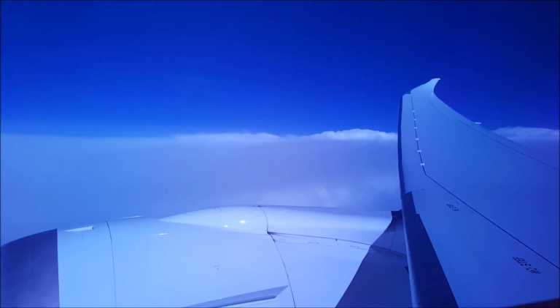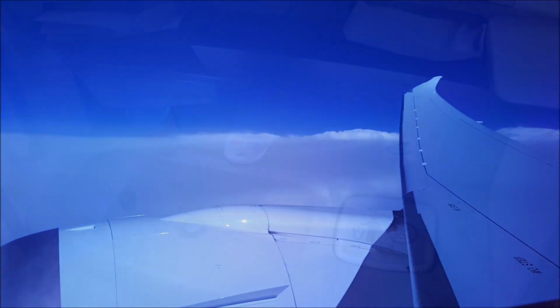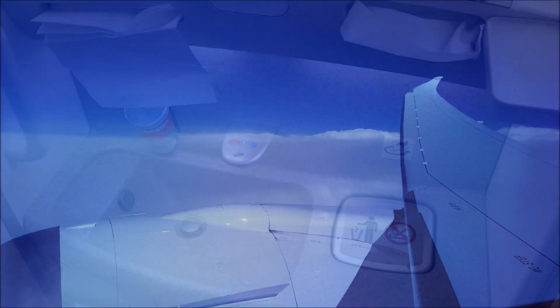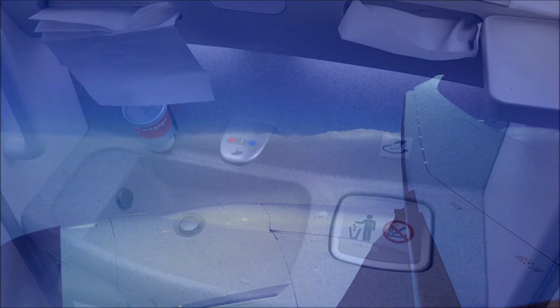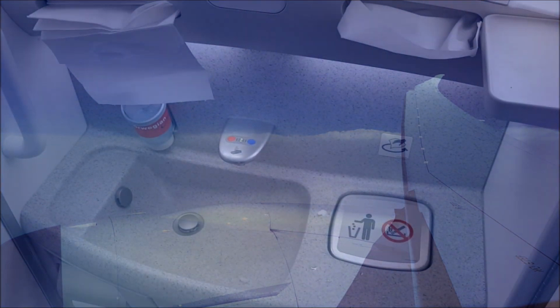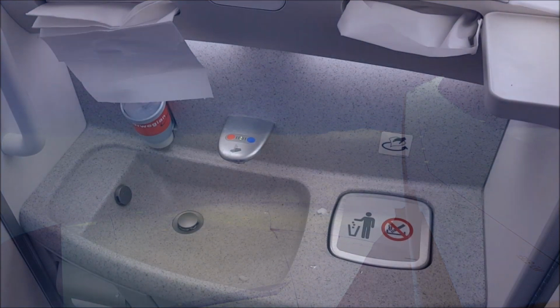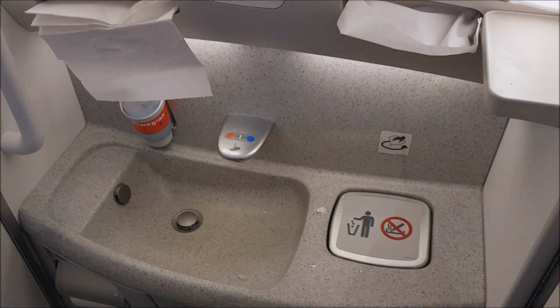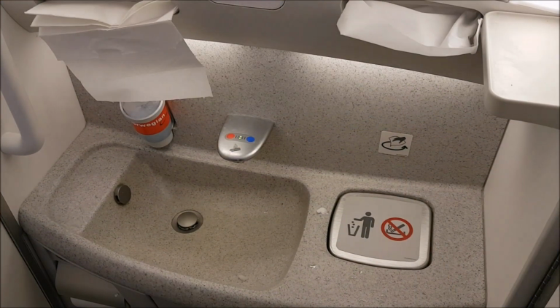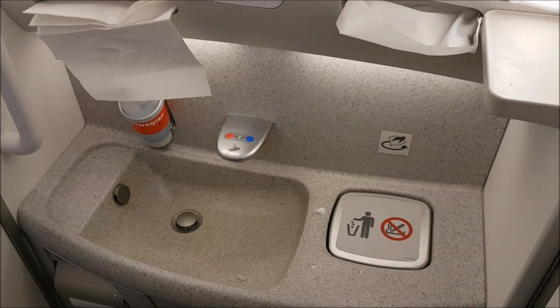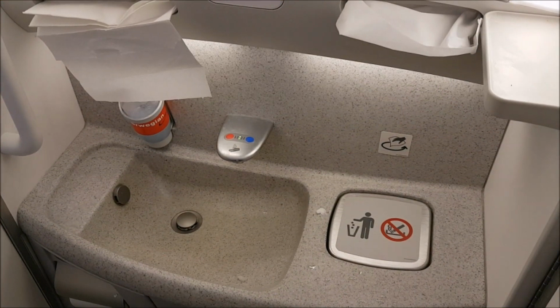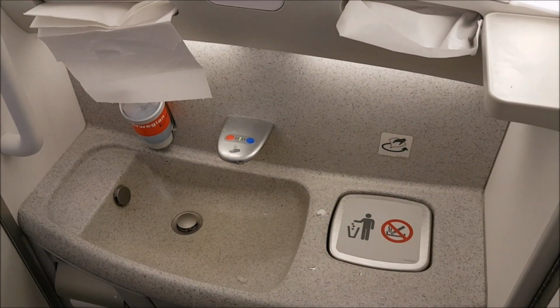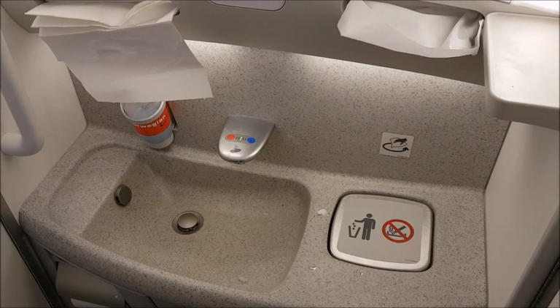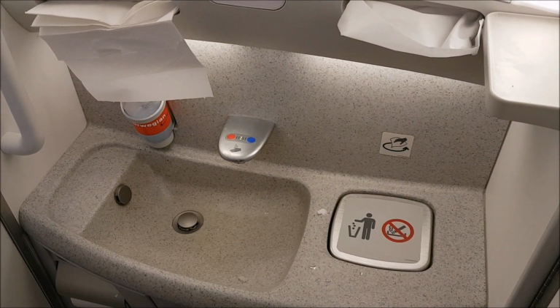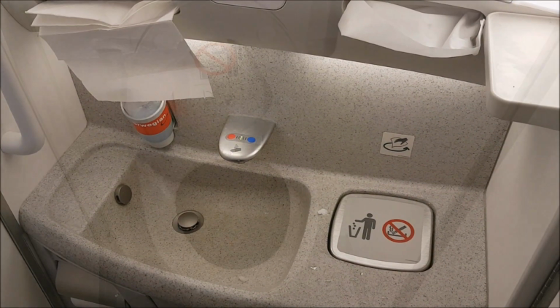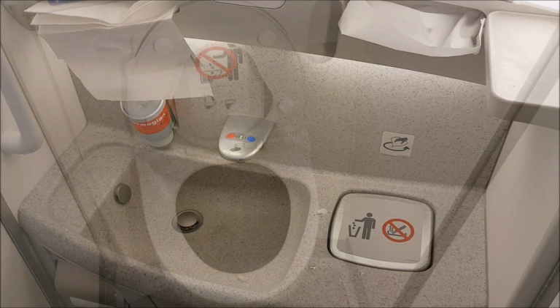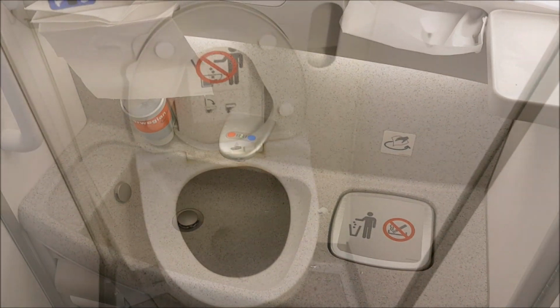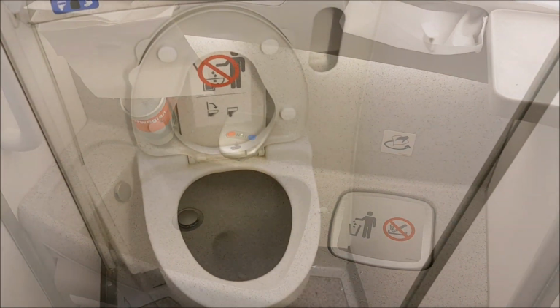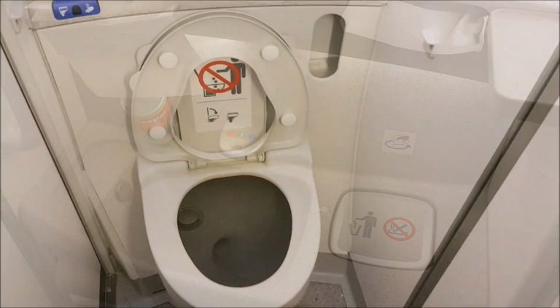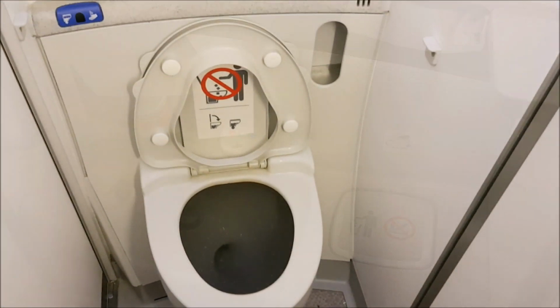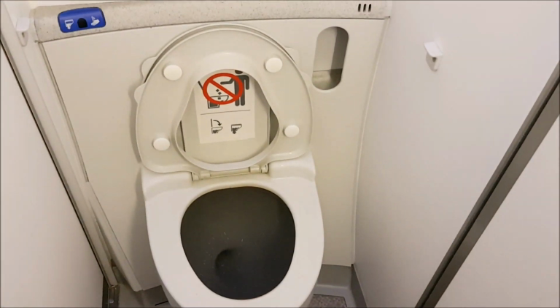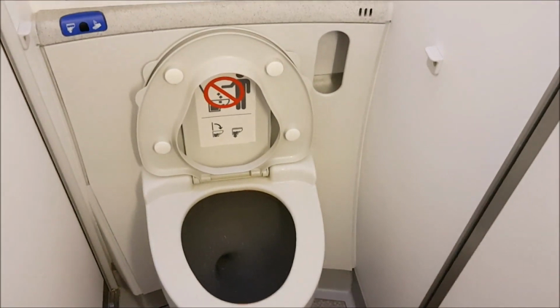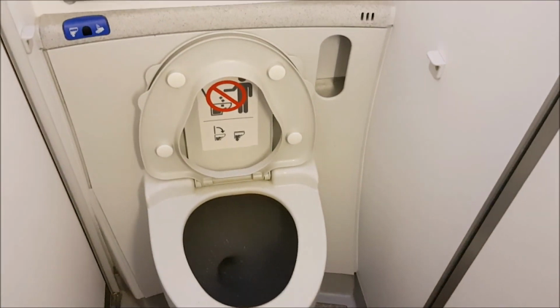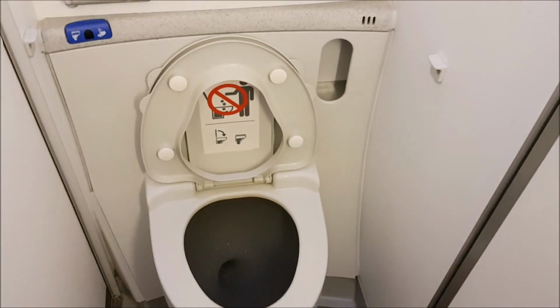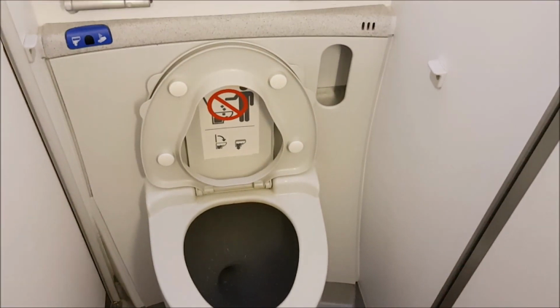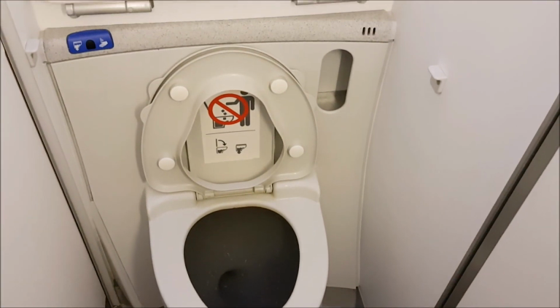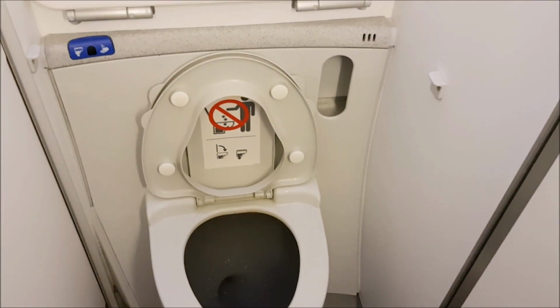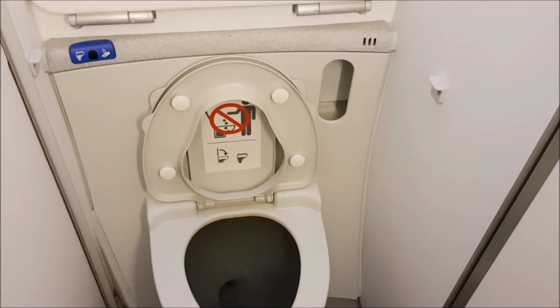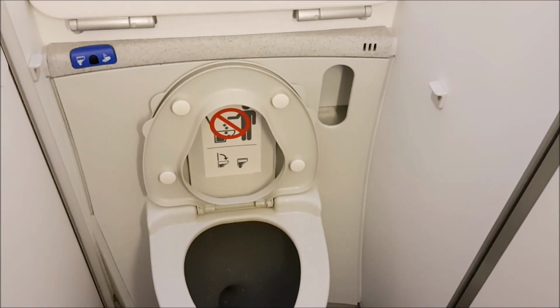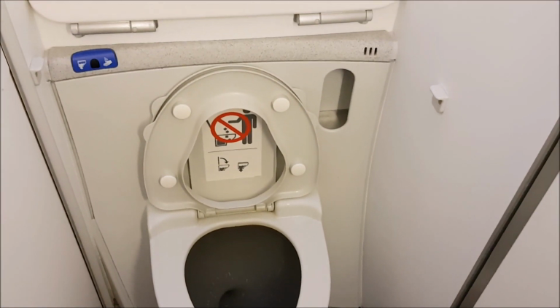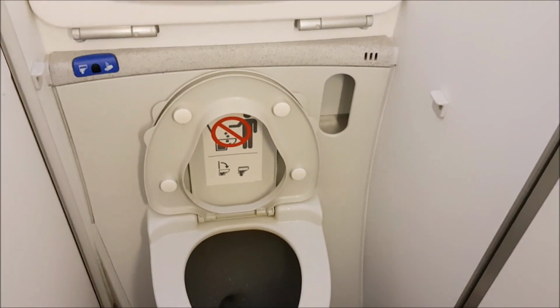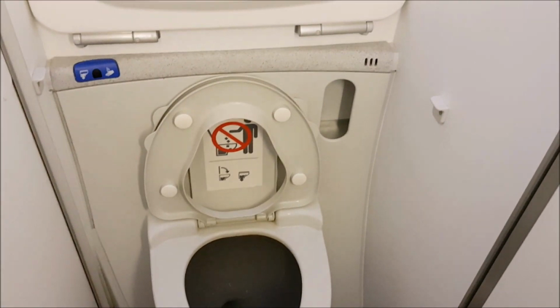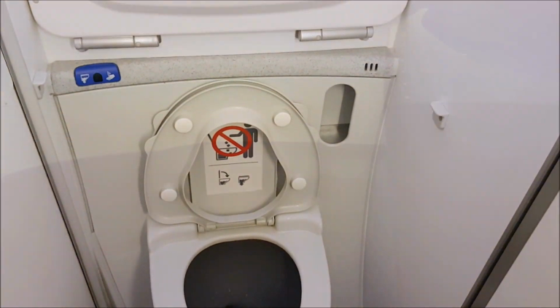The bathroom on the Boeing 787 is fairly standard and kept in pretty clean condition, so that's a benefit.